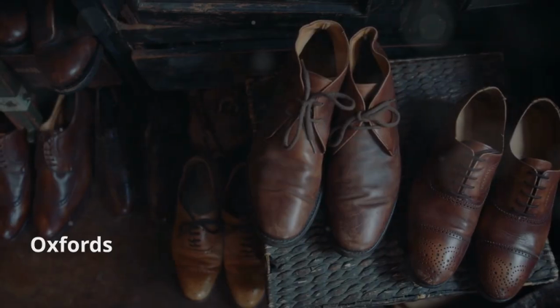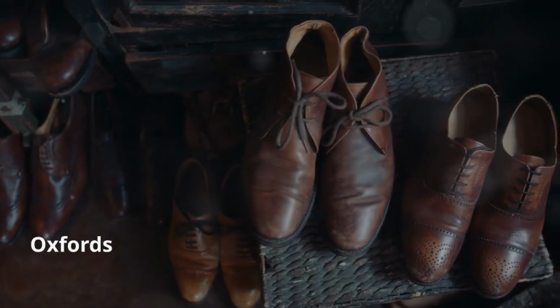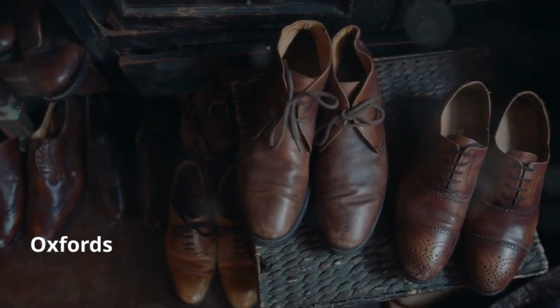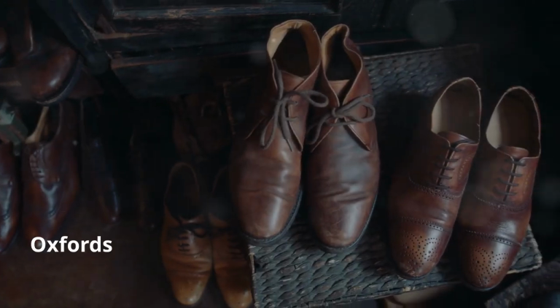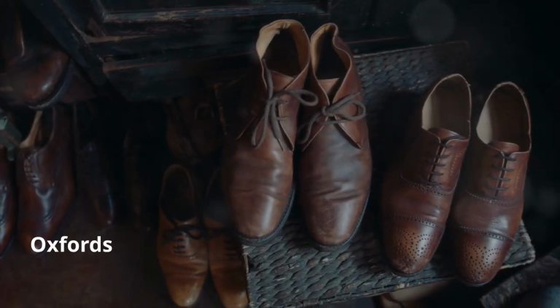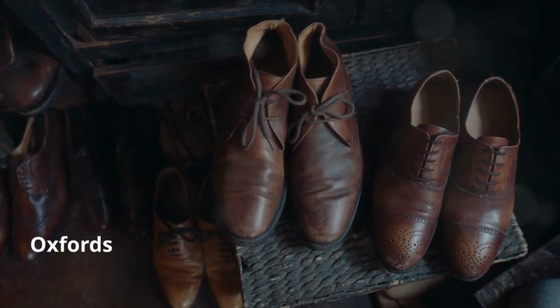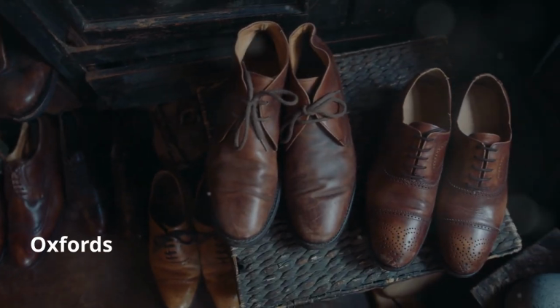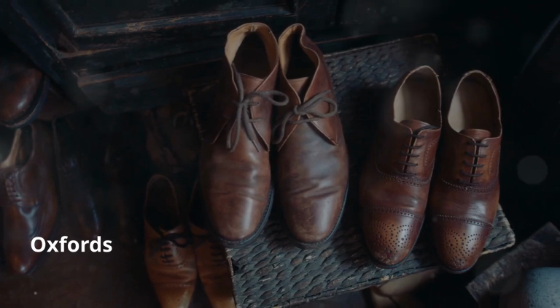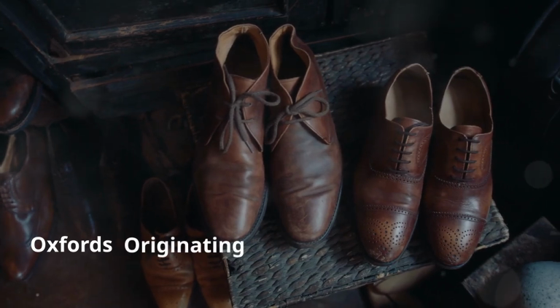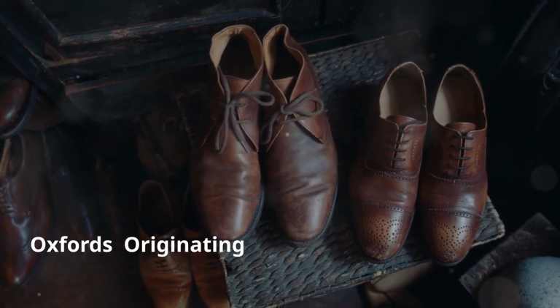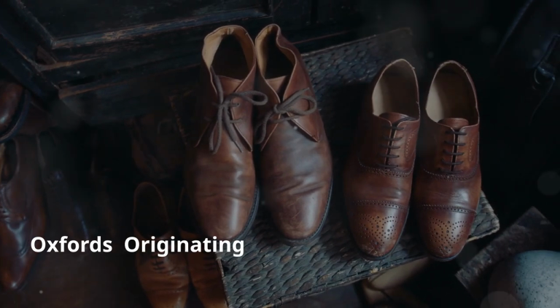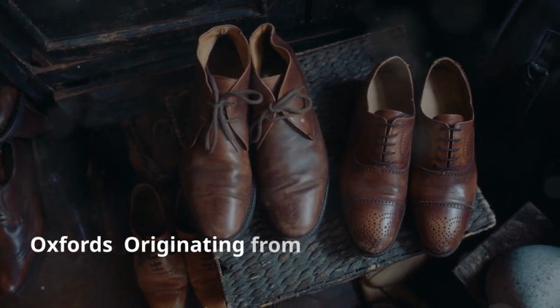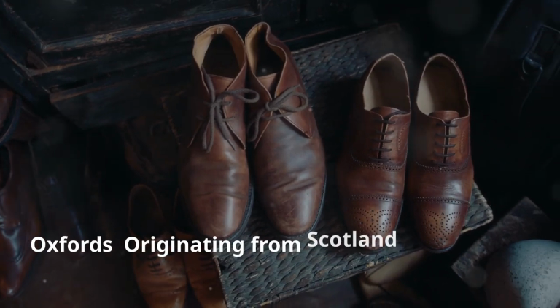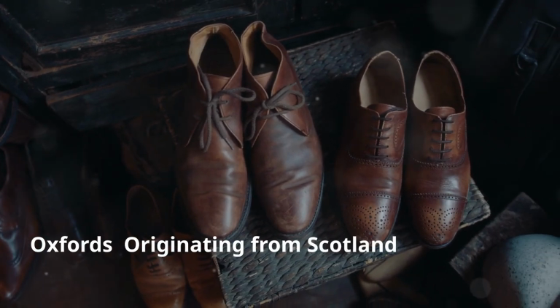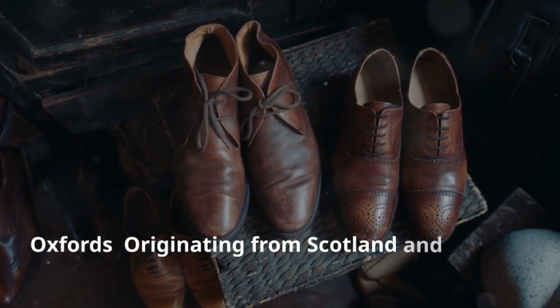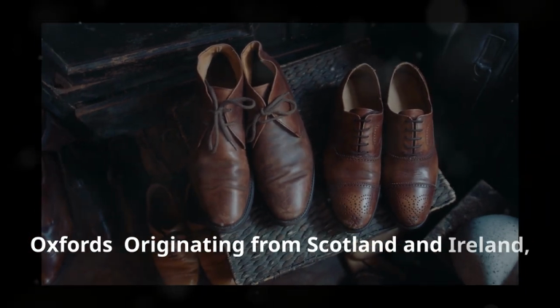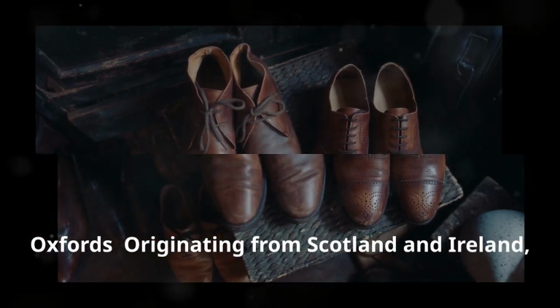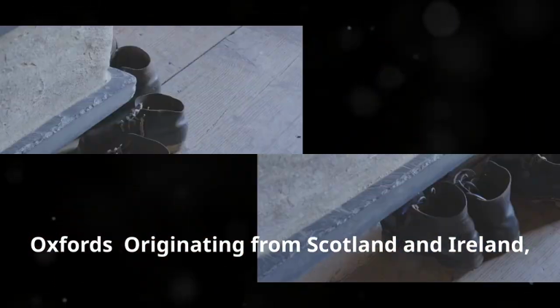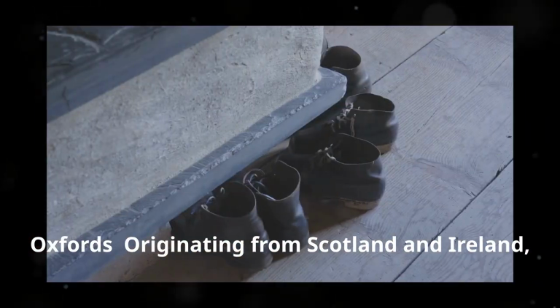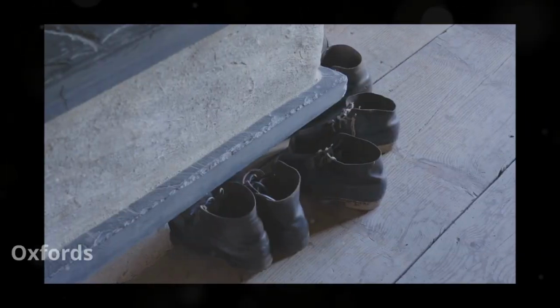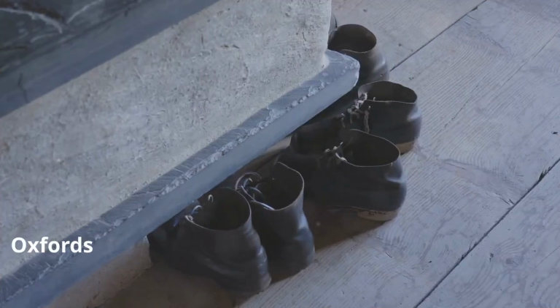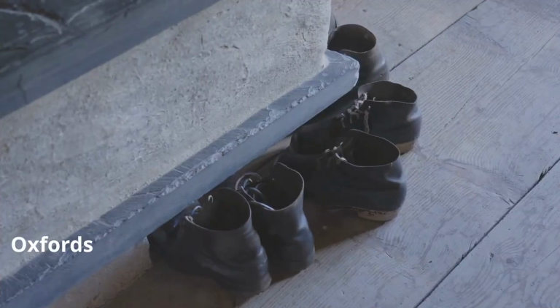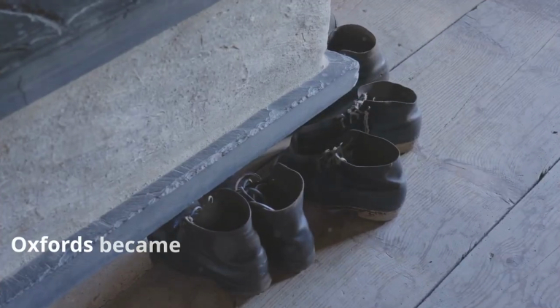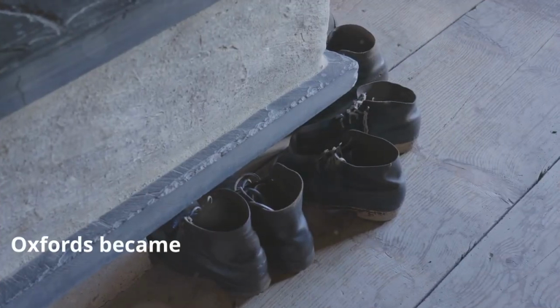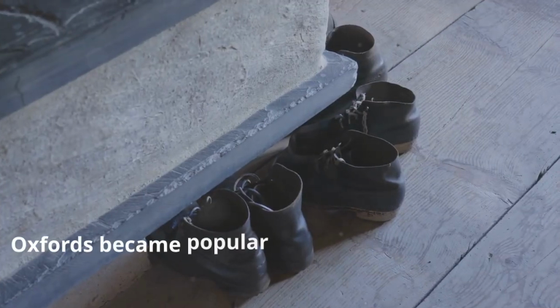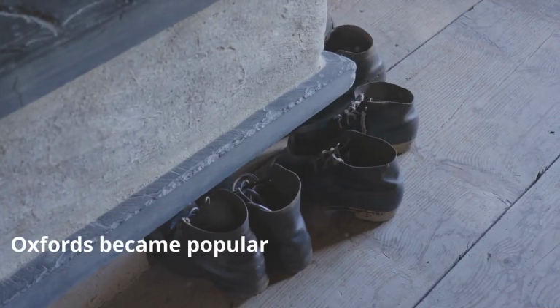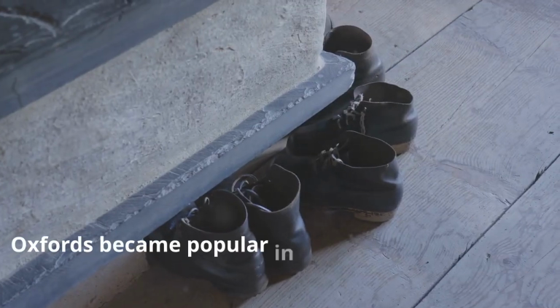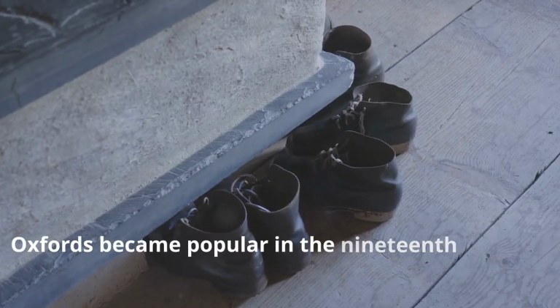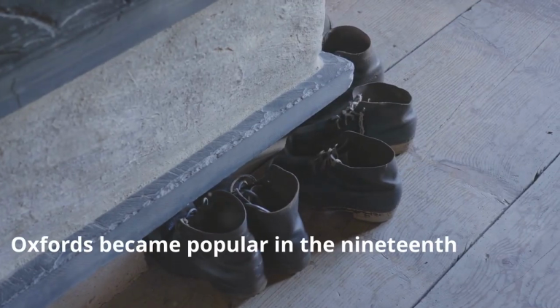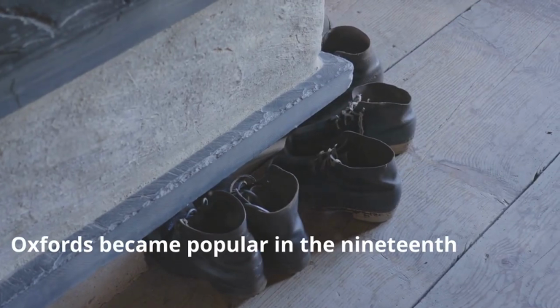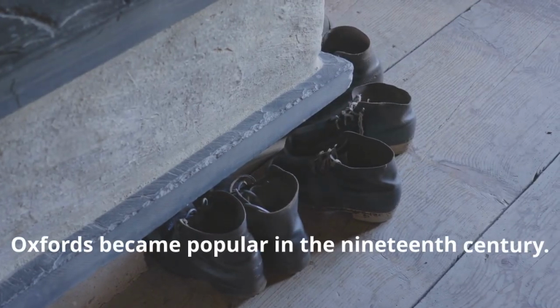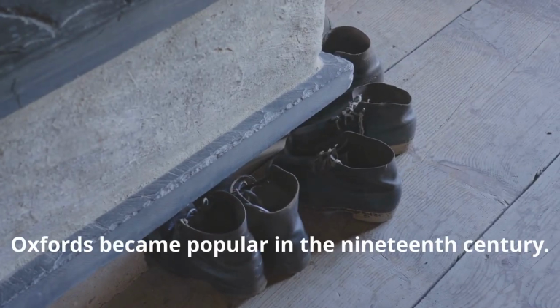8. Oxfords. Originating from Scotland and Ireland, Oxfords became popular in the 19th century.